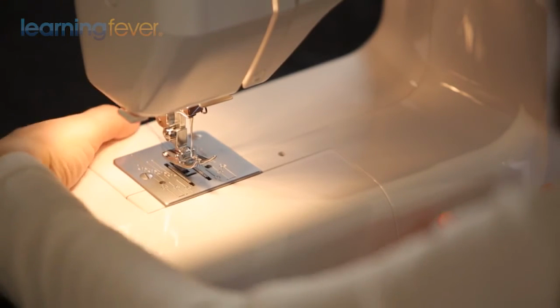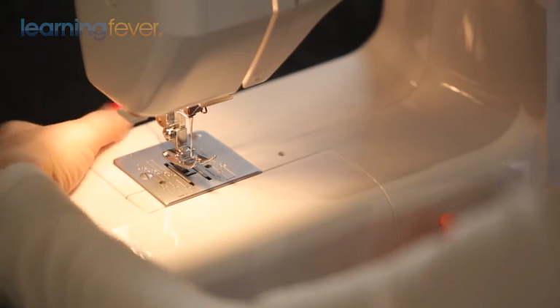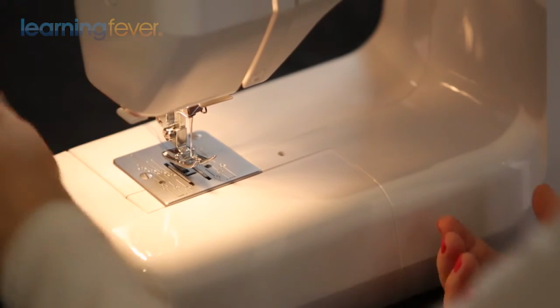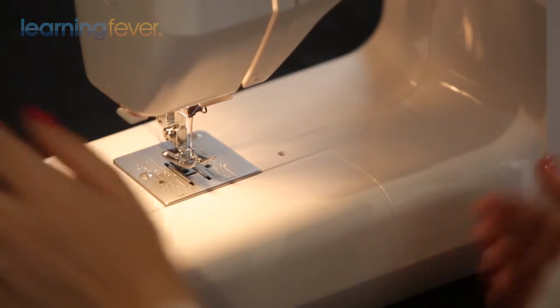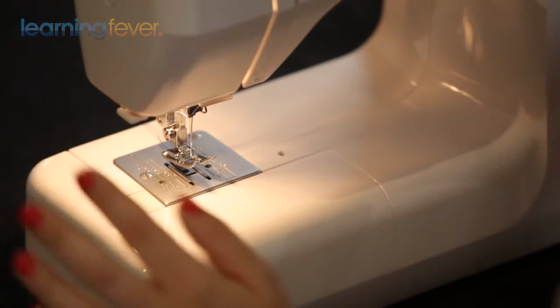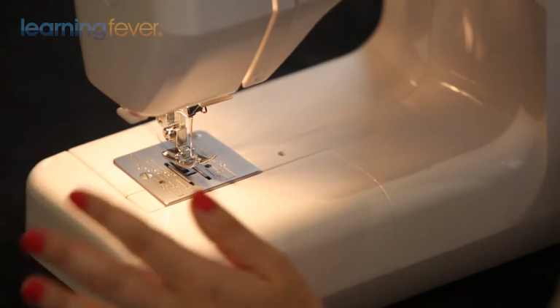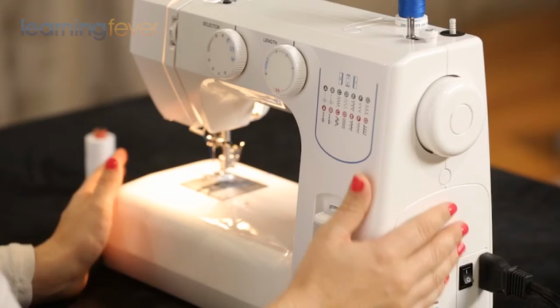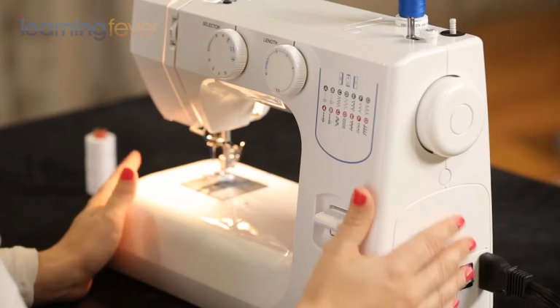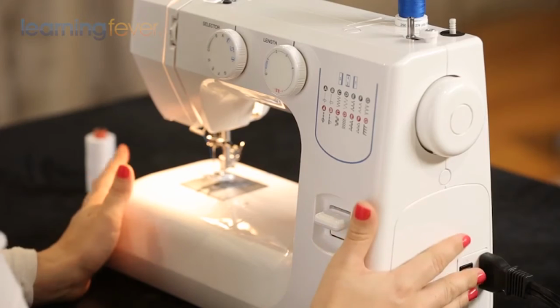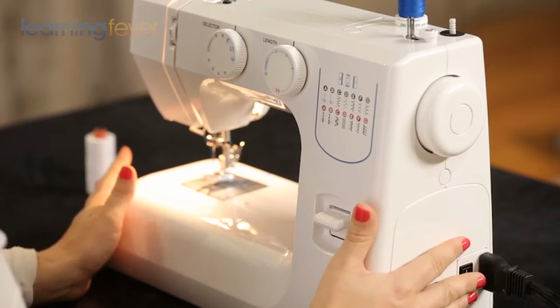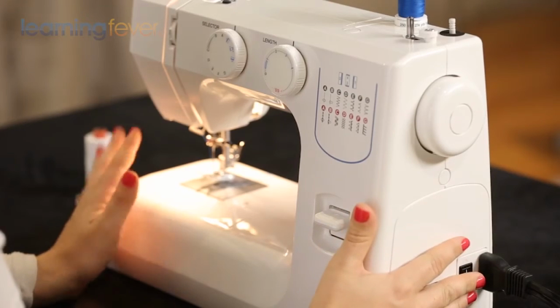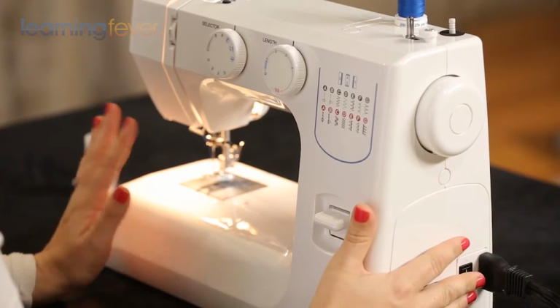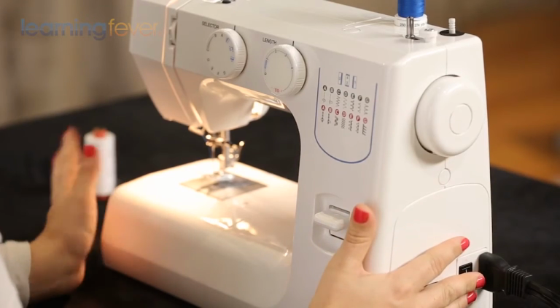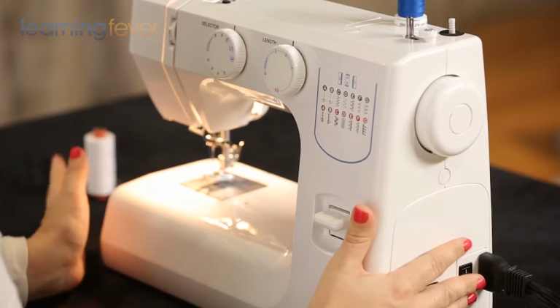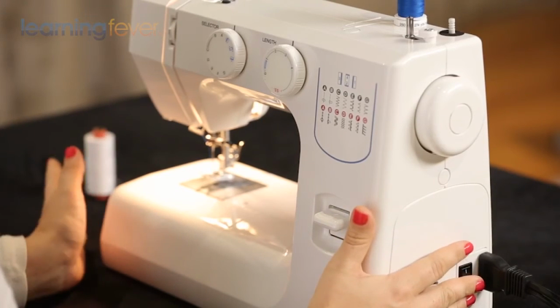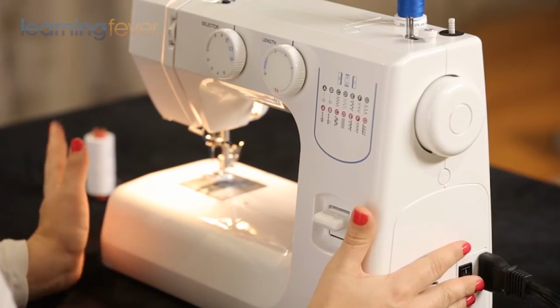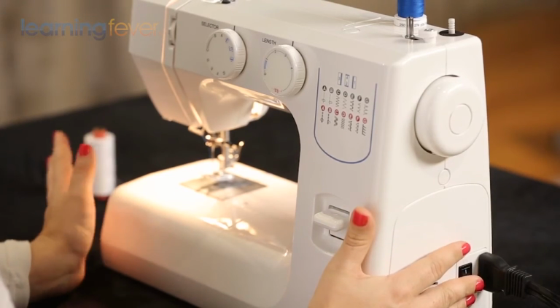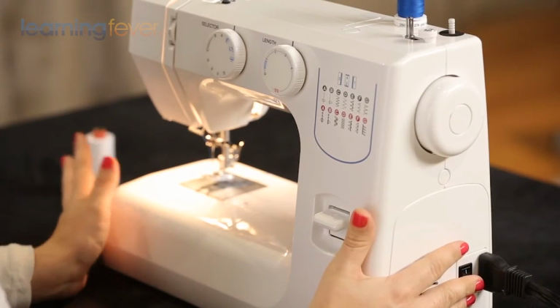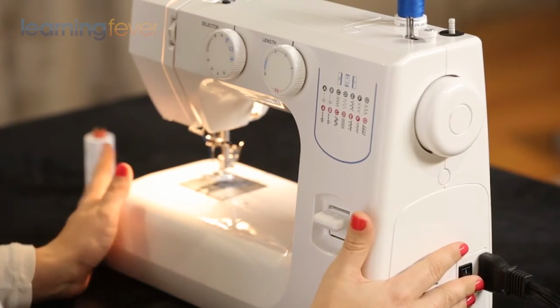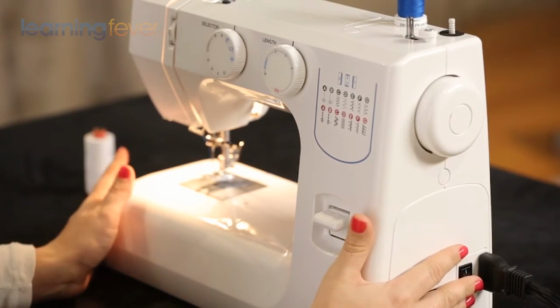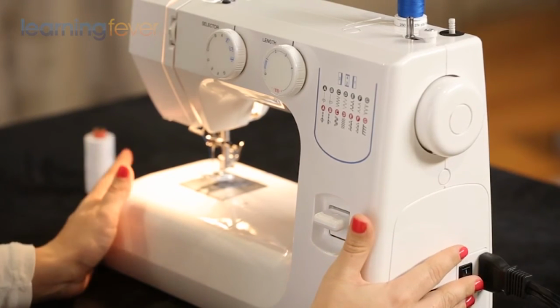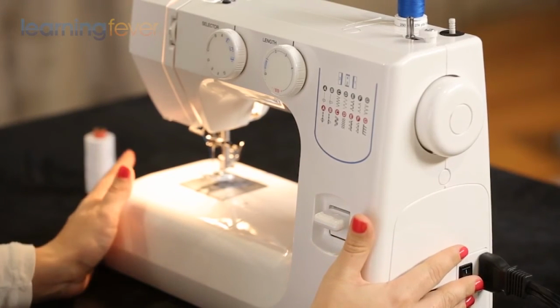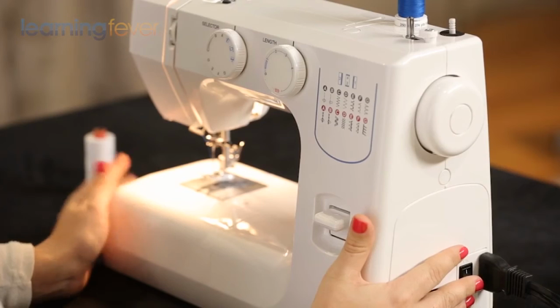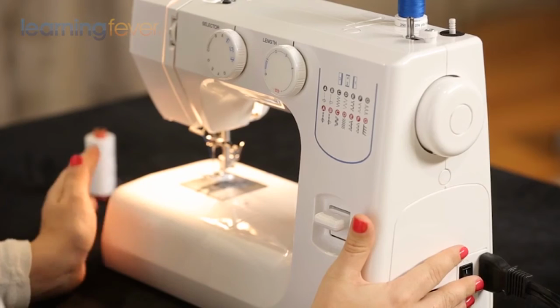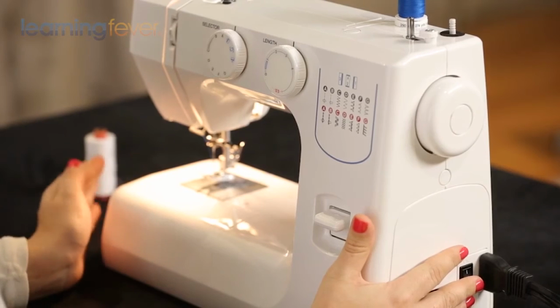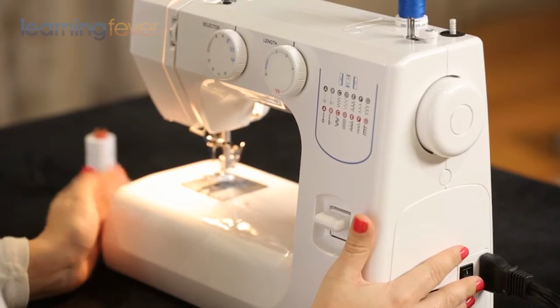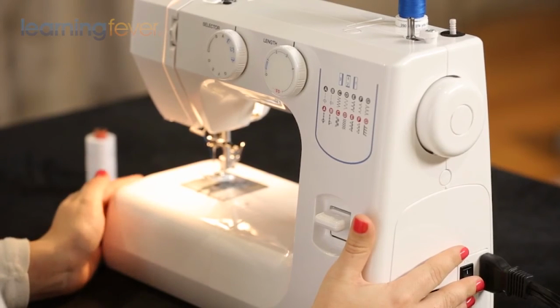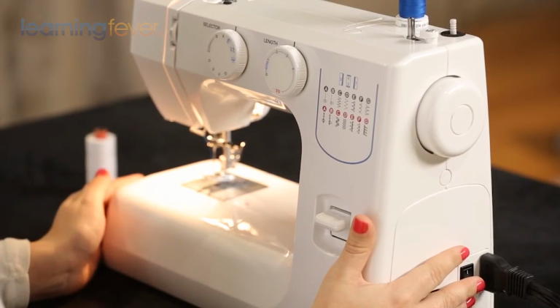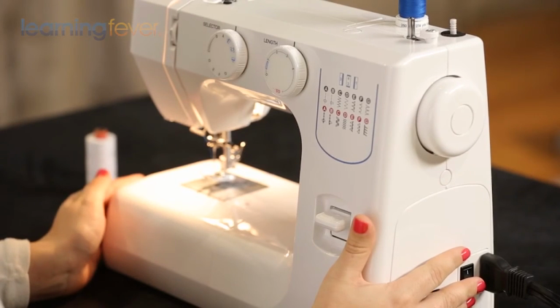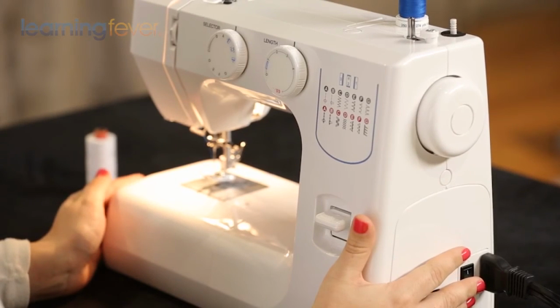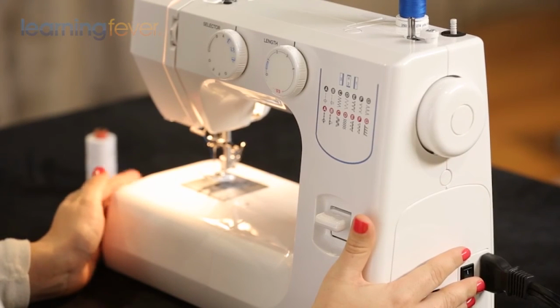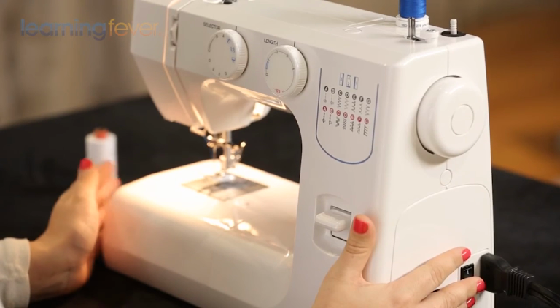Now let's move over to the top-loading machine and have a look at how we thread this one.